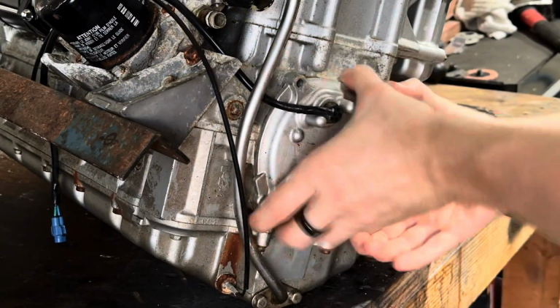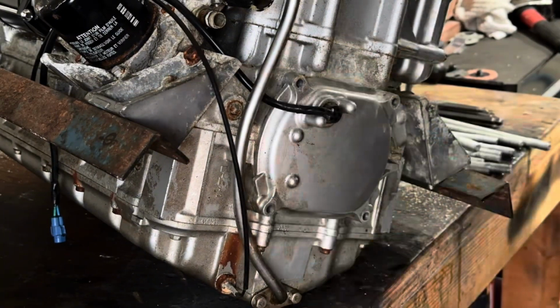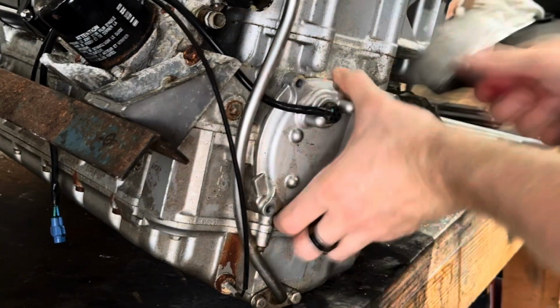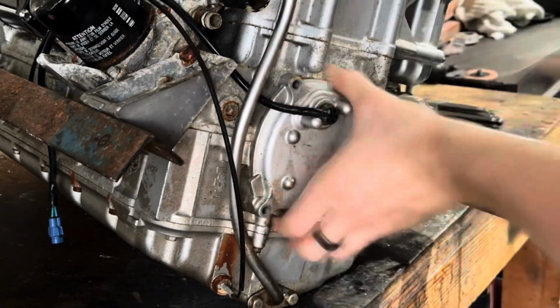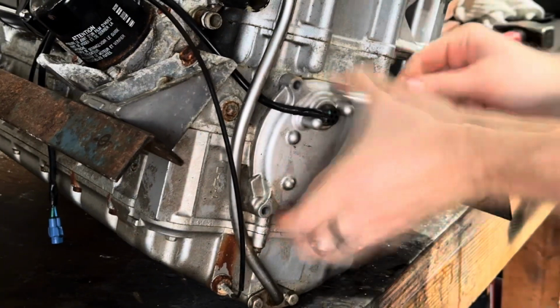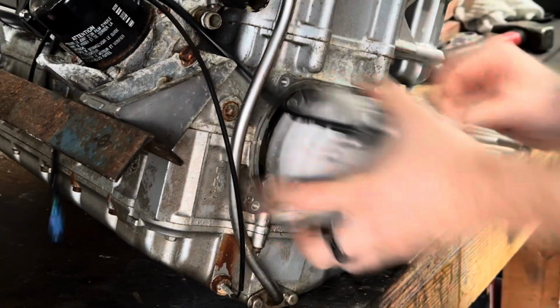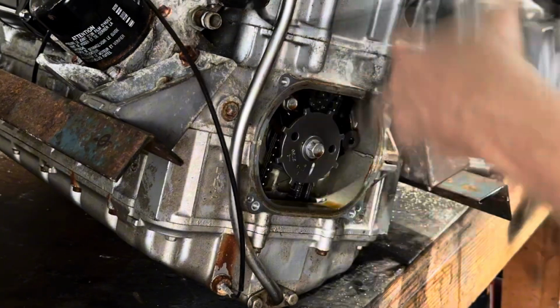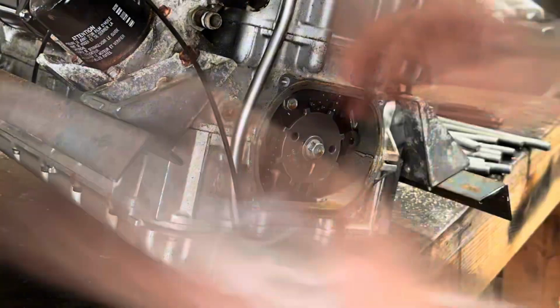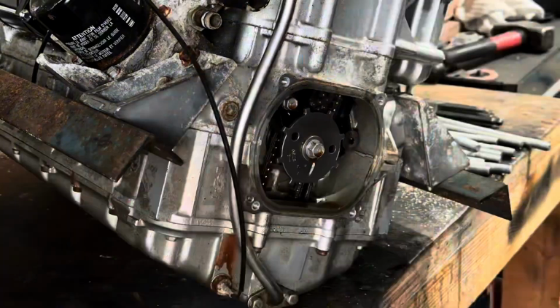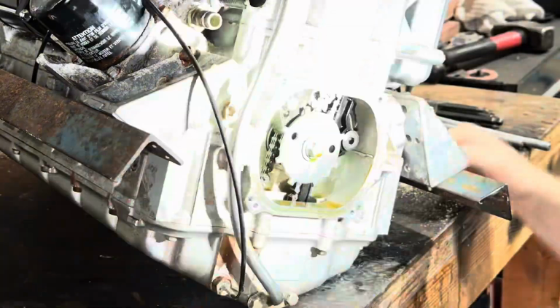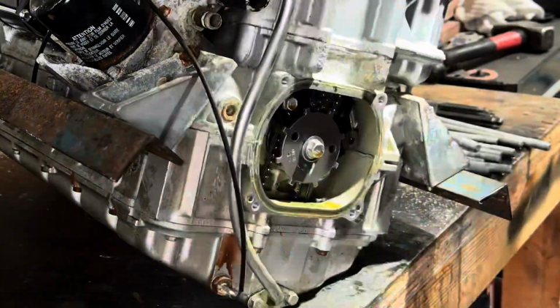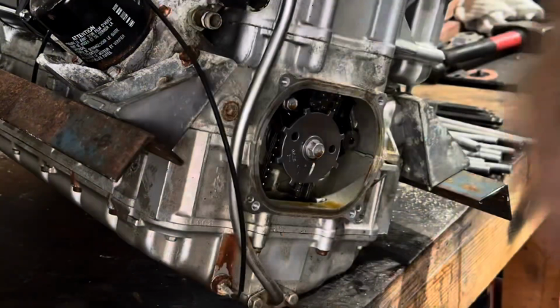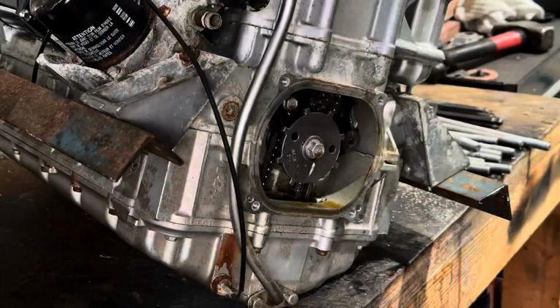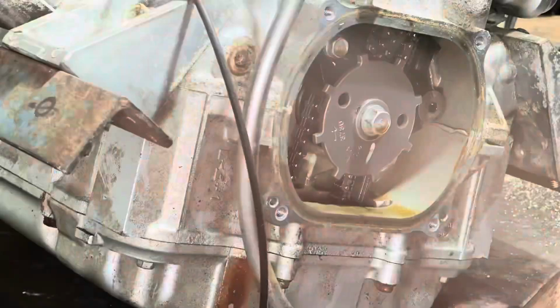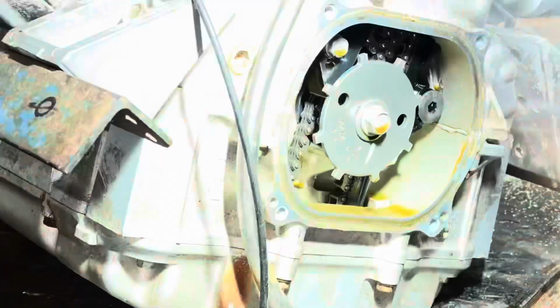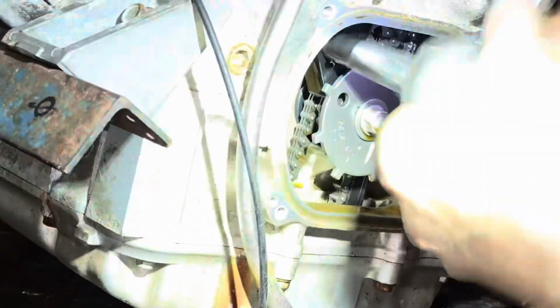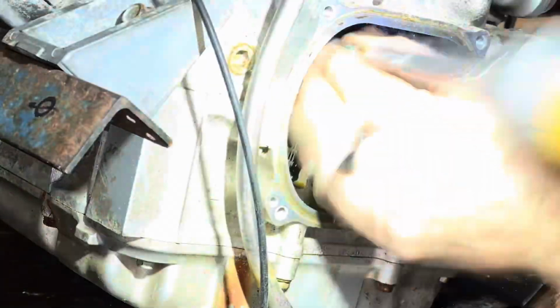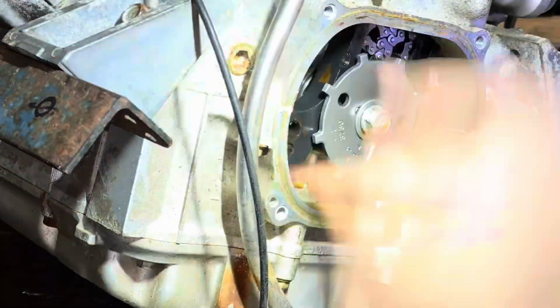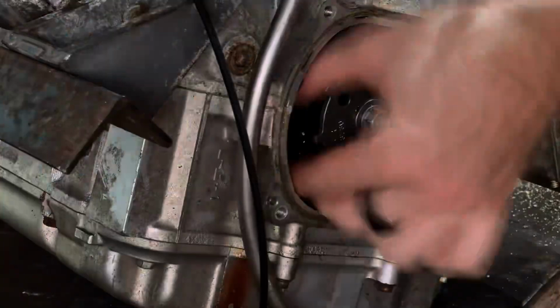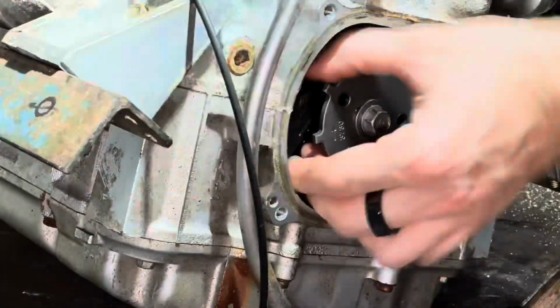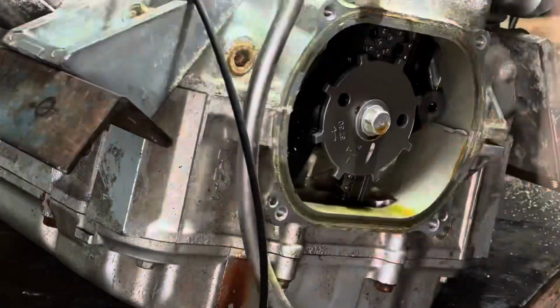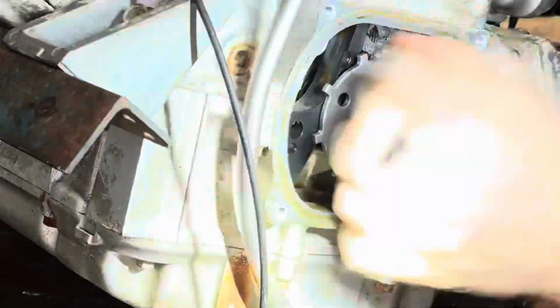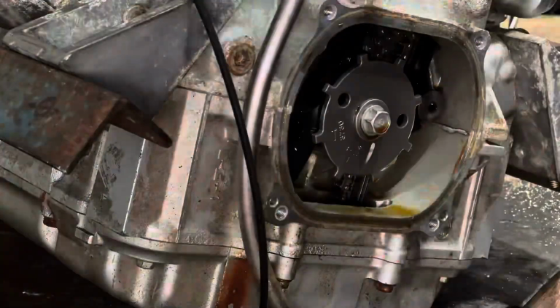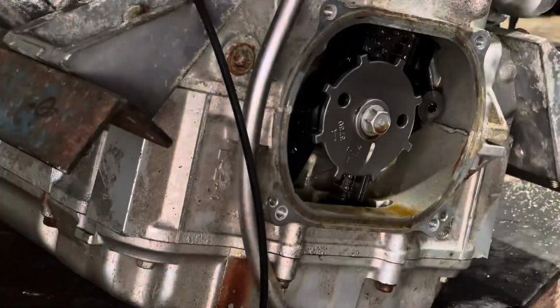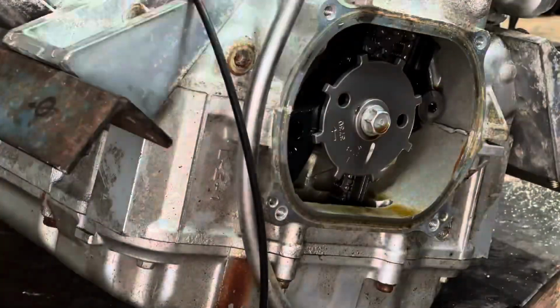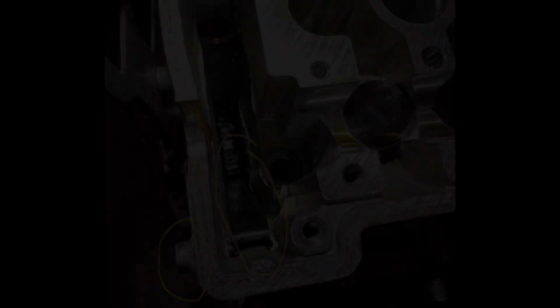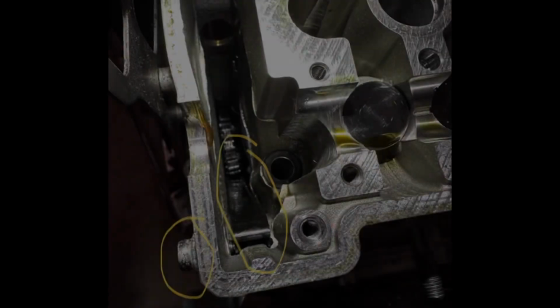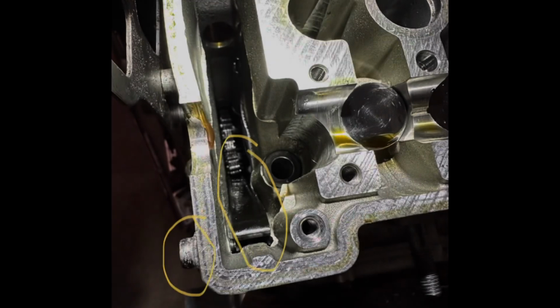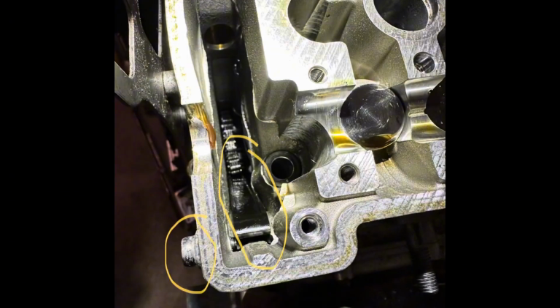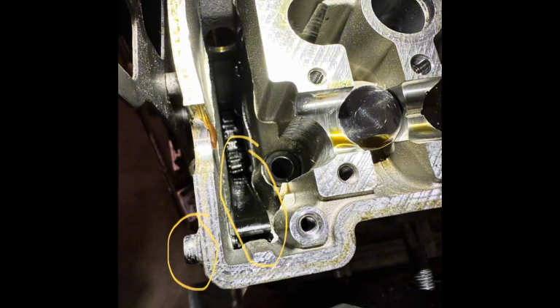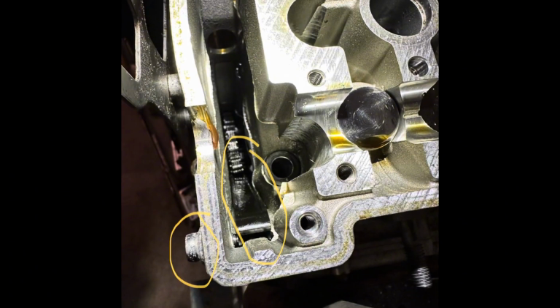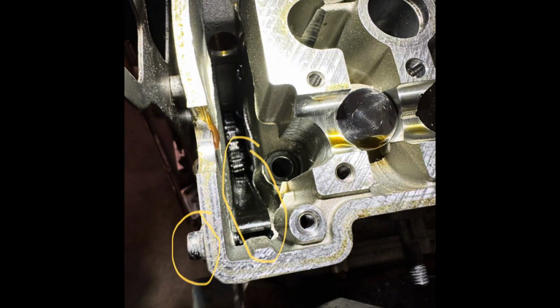Here I'm just taking off the timing cover to pull out the chain guides to get ready to pull the head off.